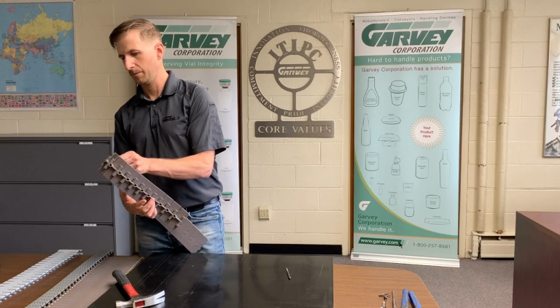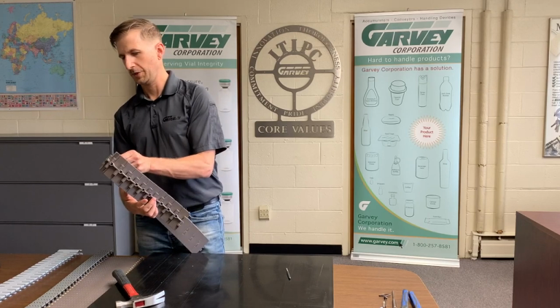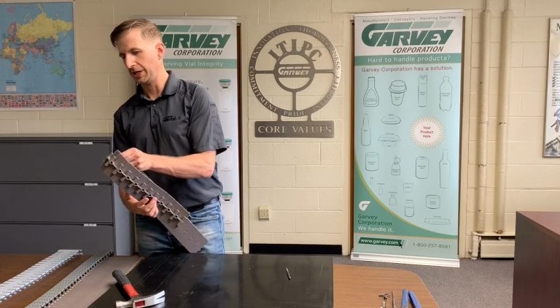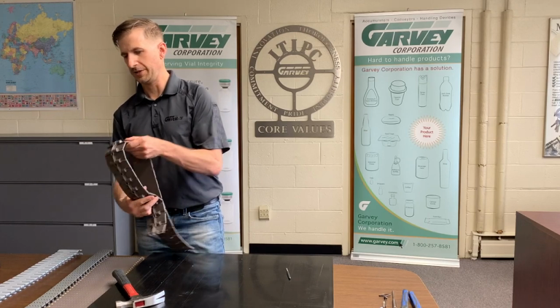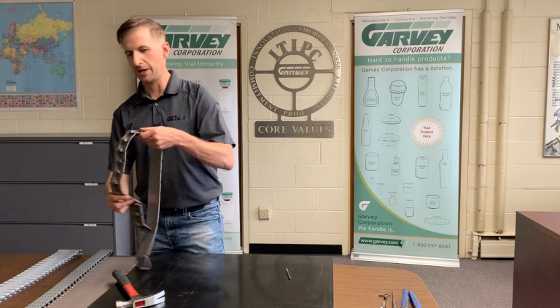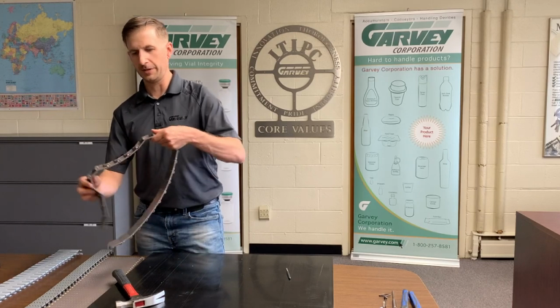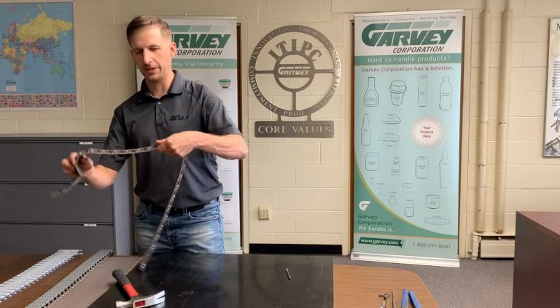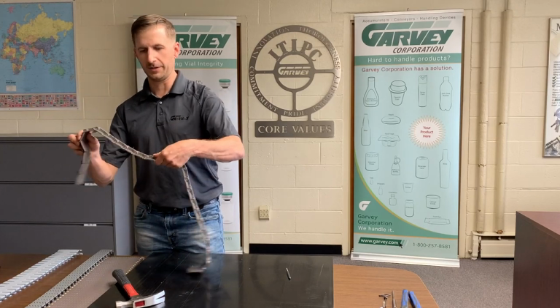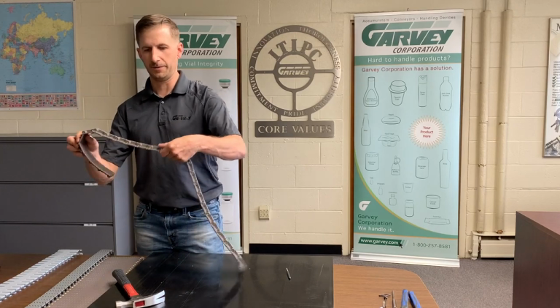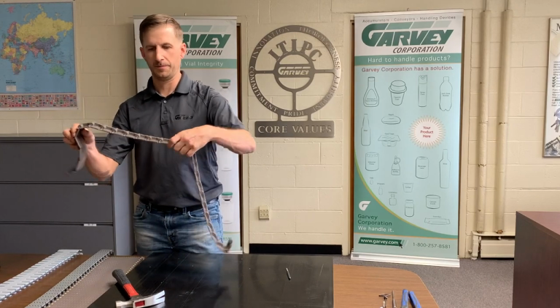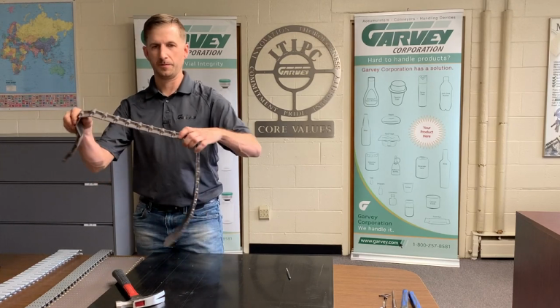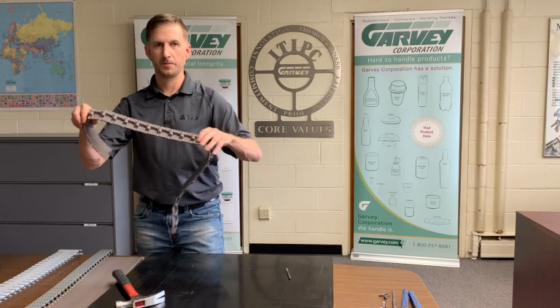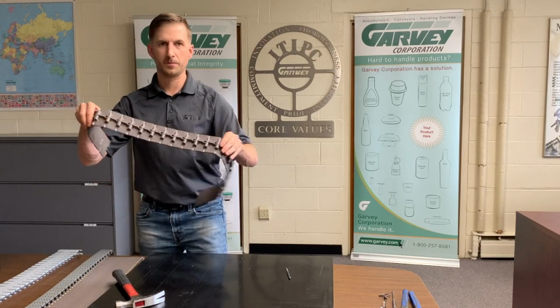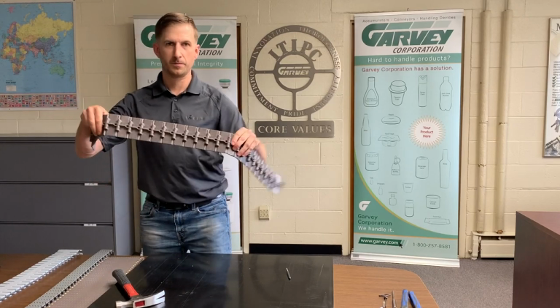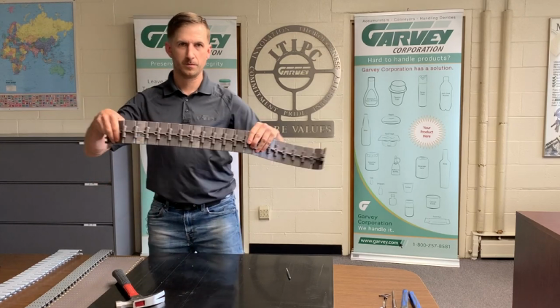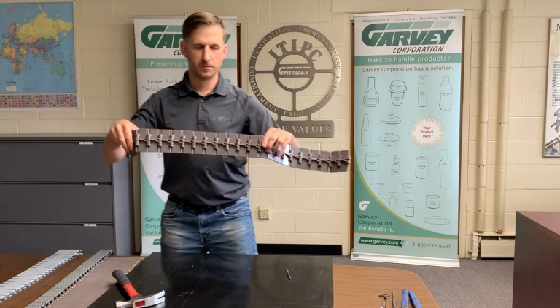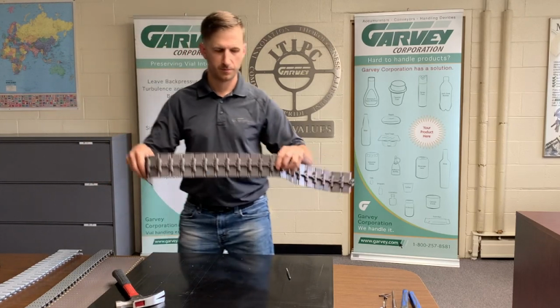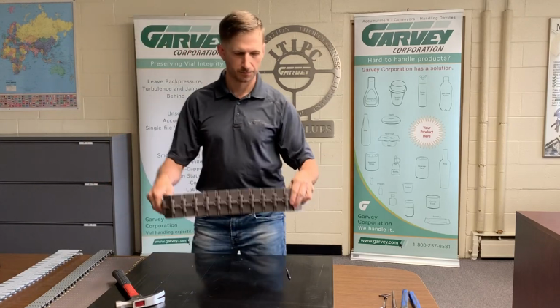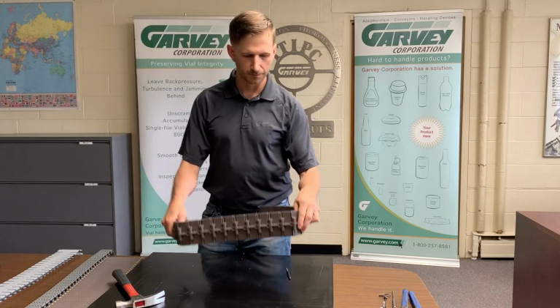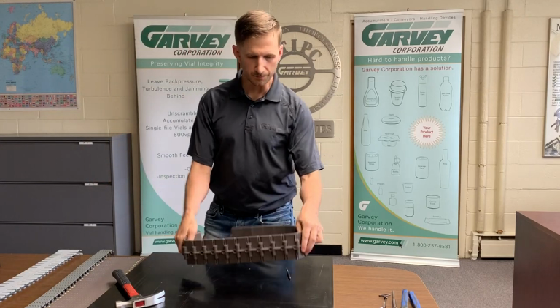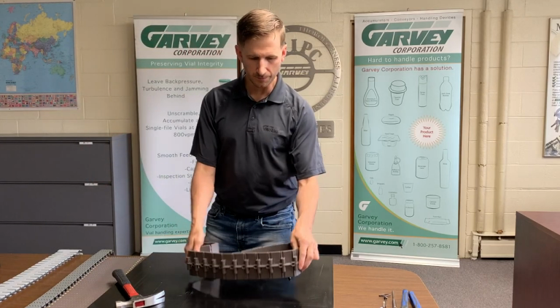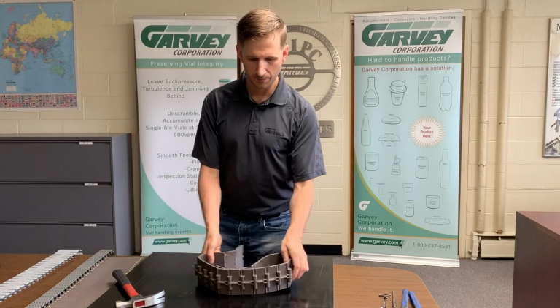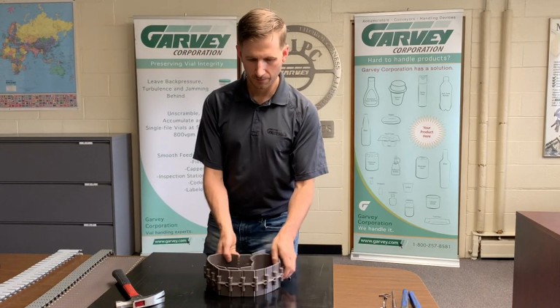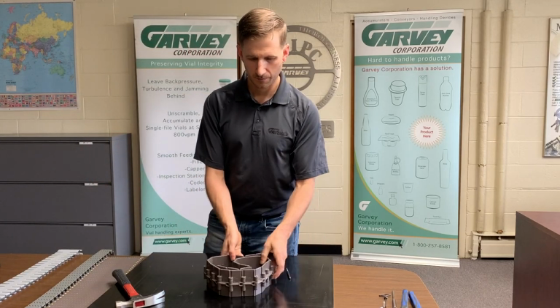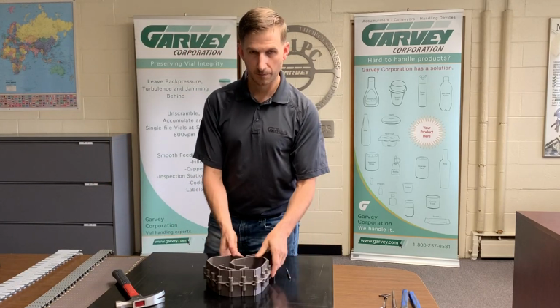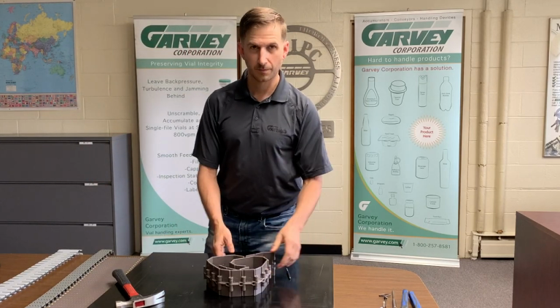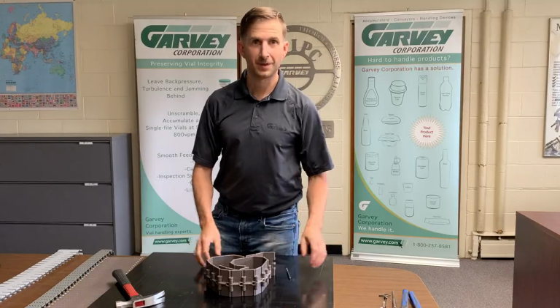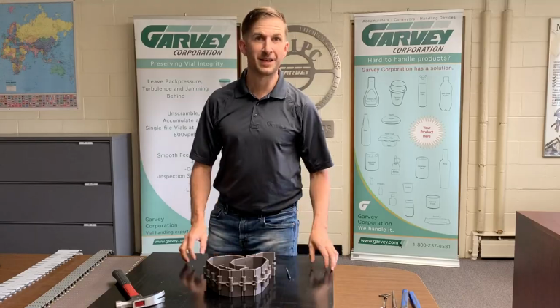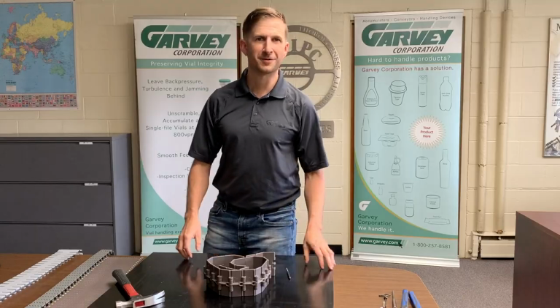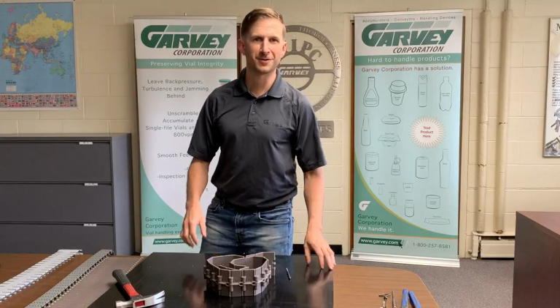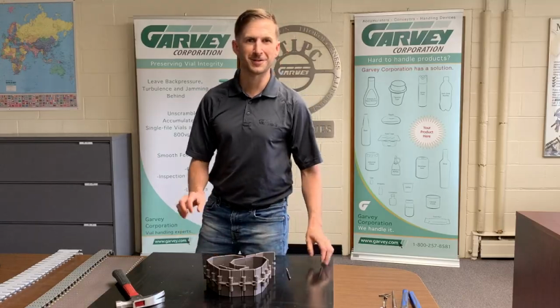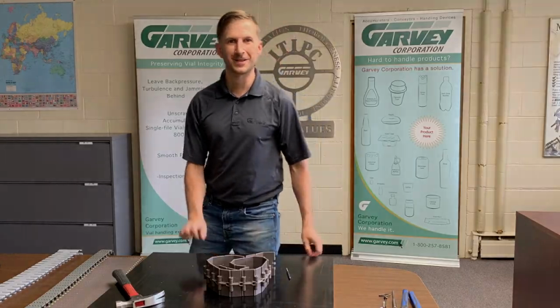The chain is now reconnected. Thank you for joining us today.